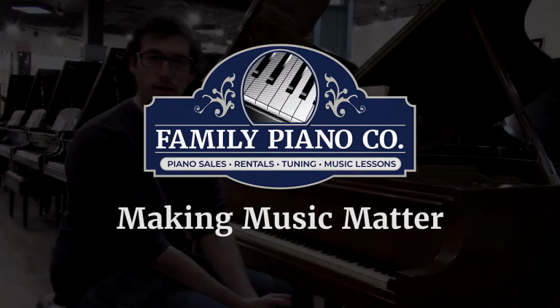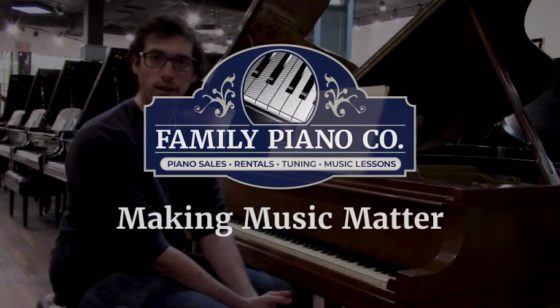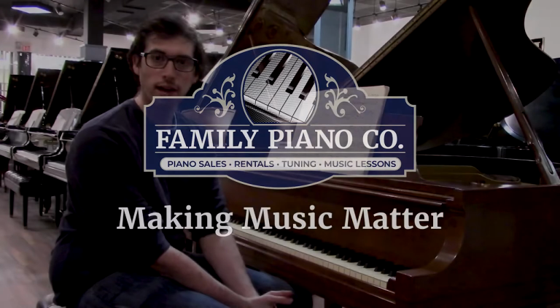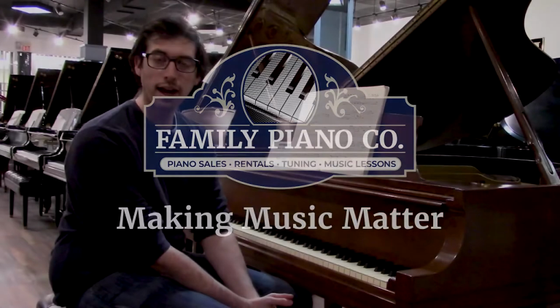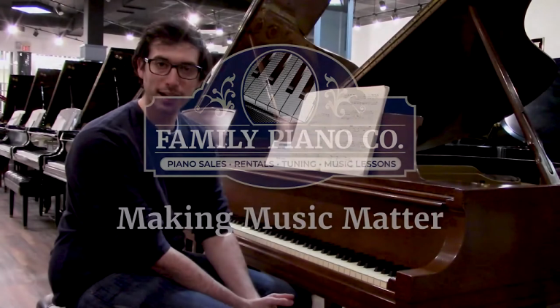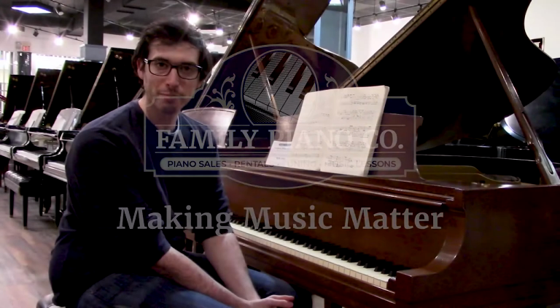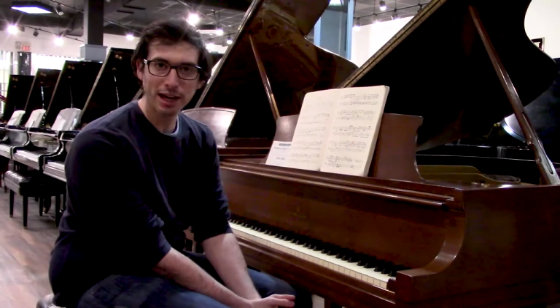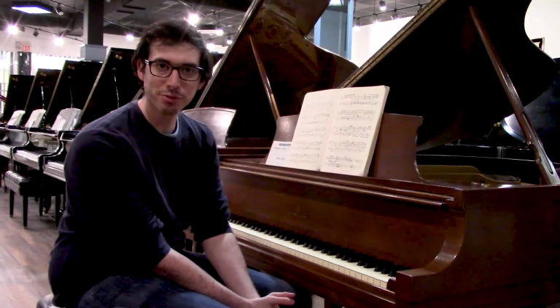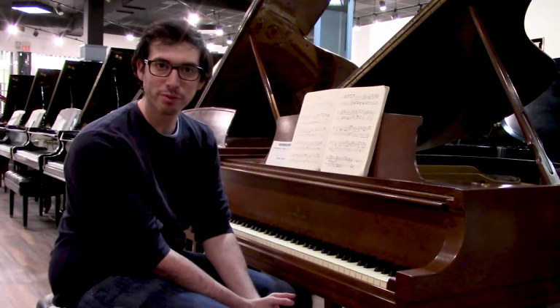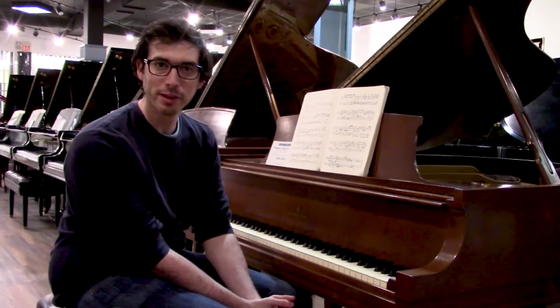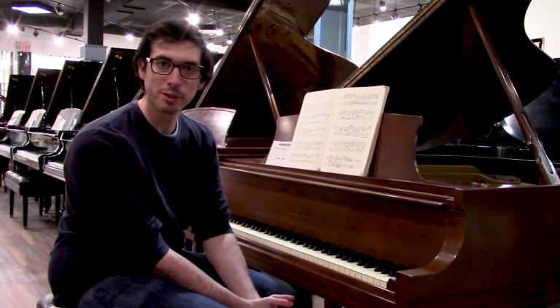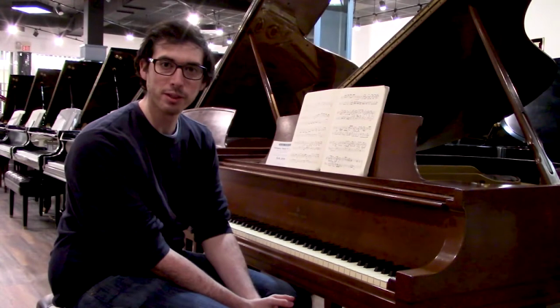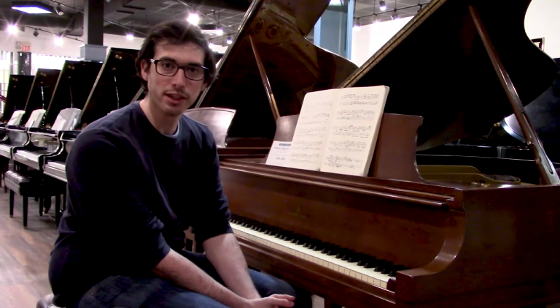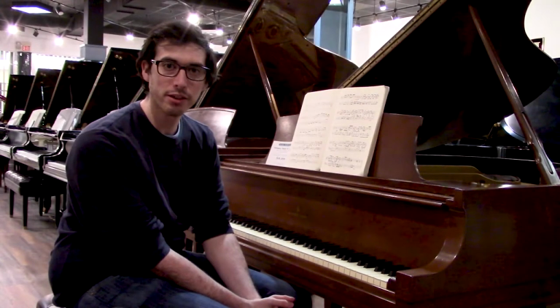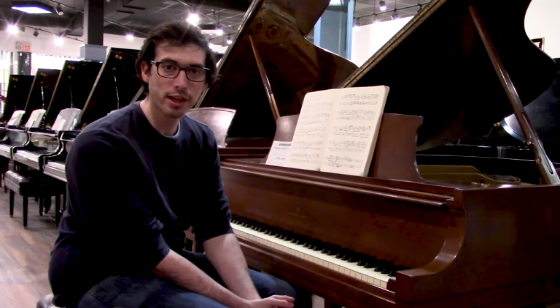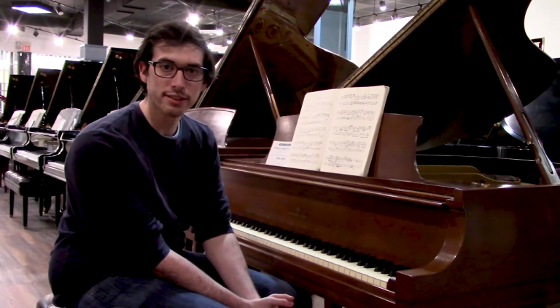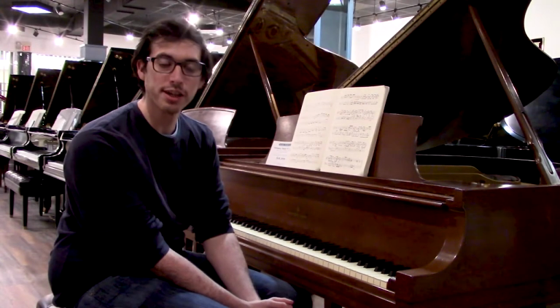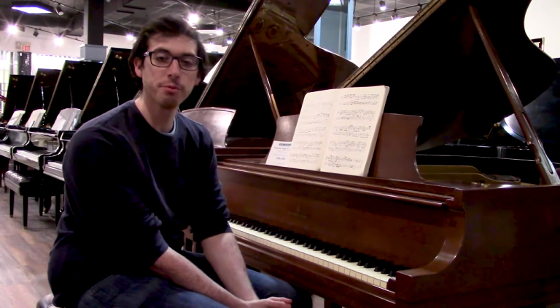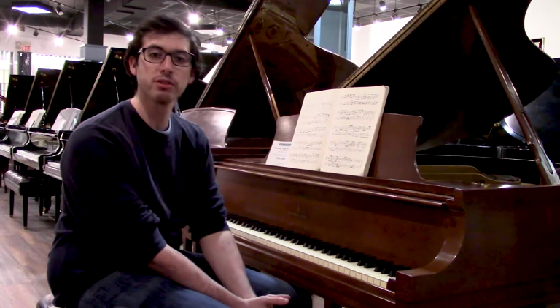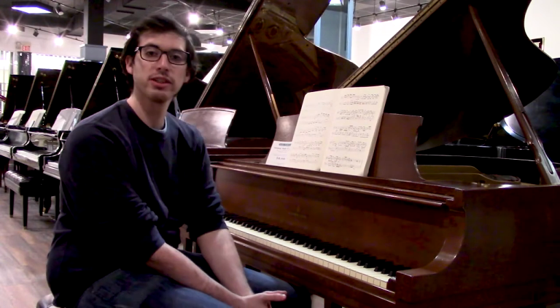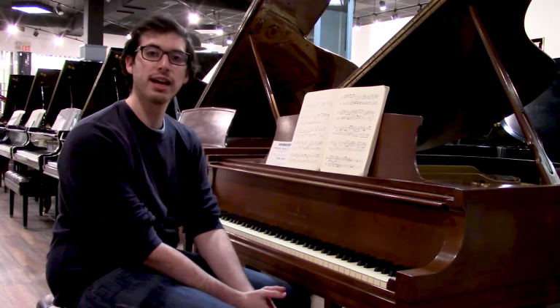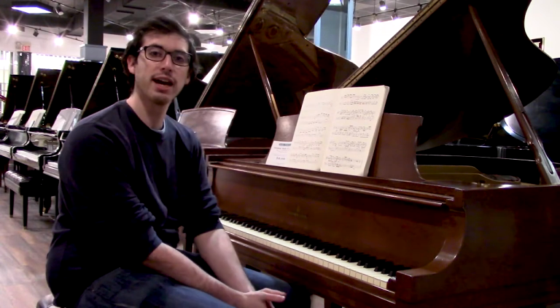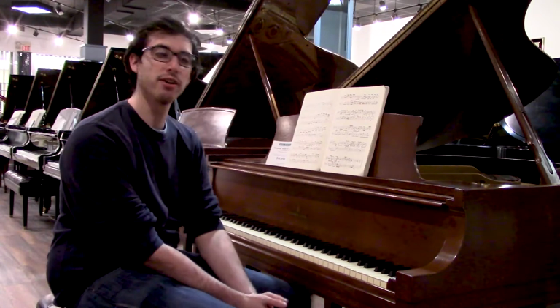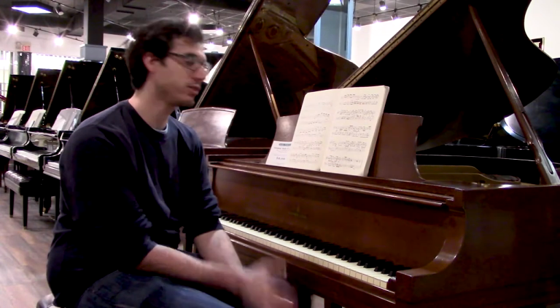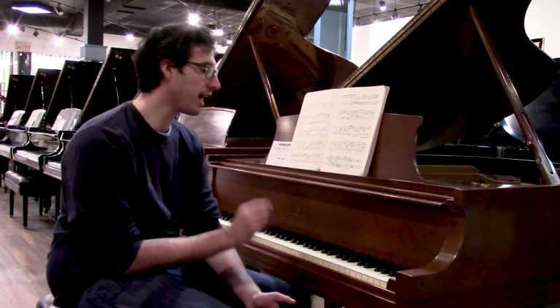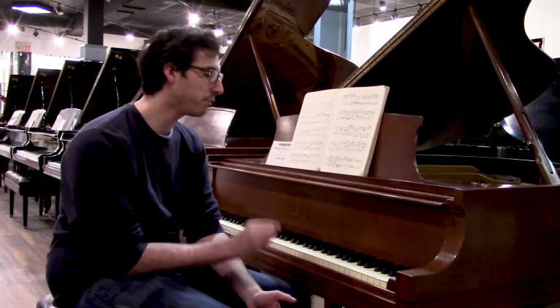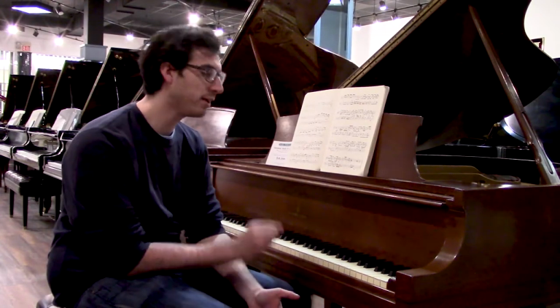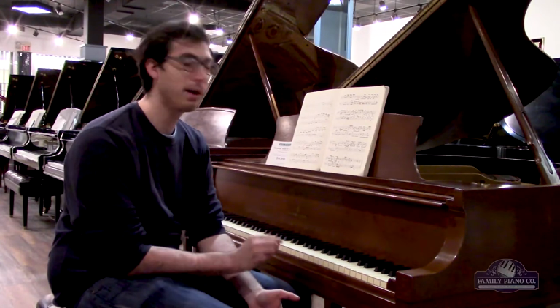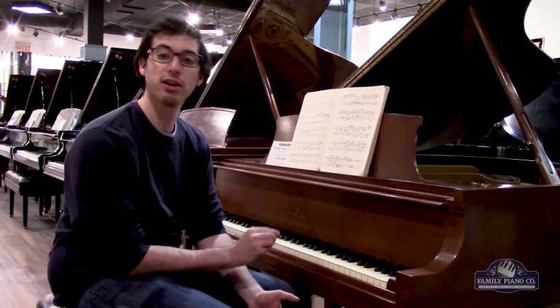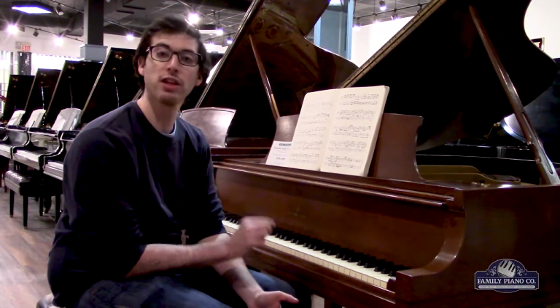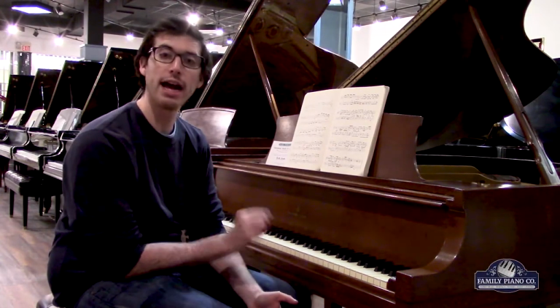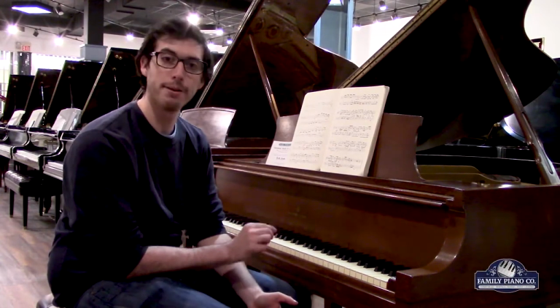Hi, I'm Max with Family Piano and today we're looking at our Steinway Model M.